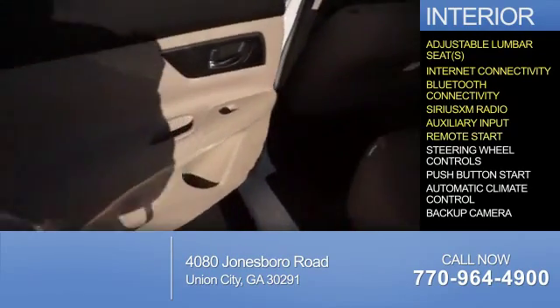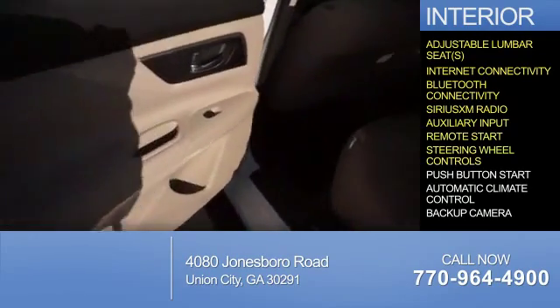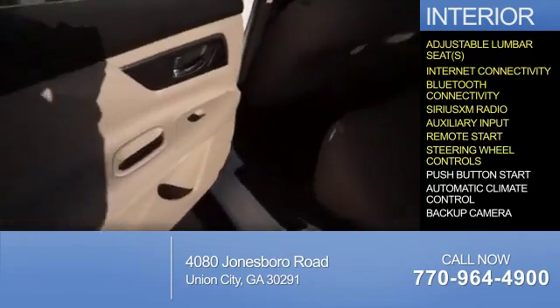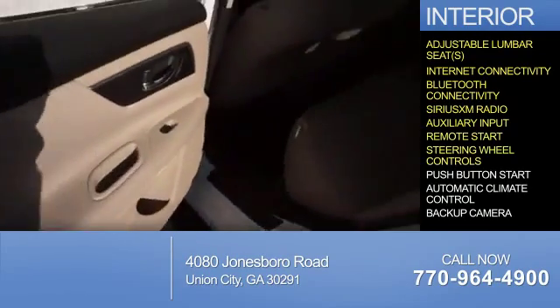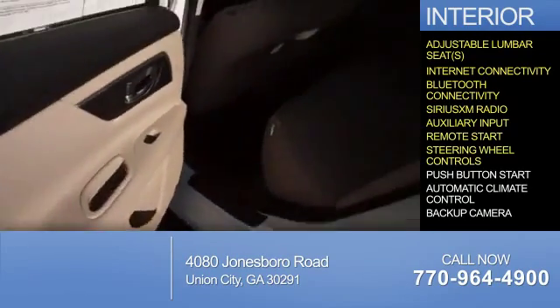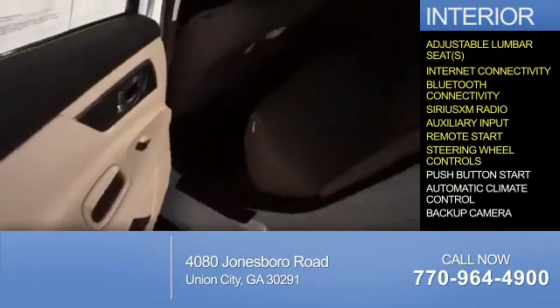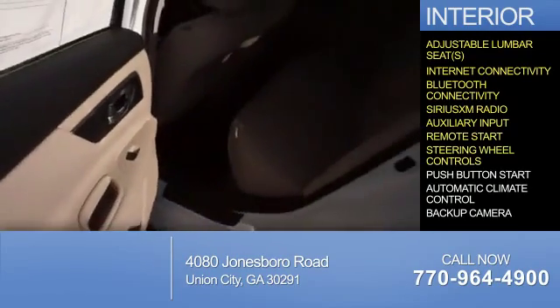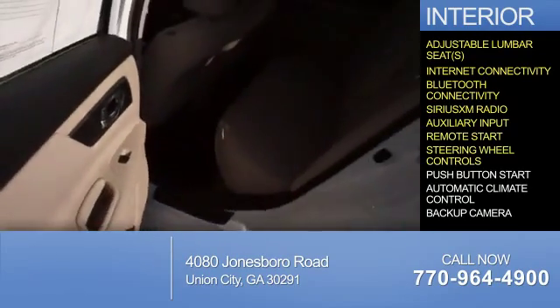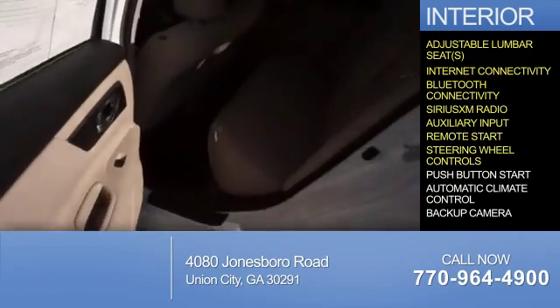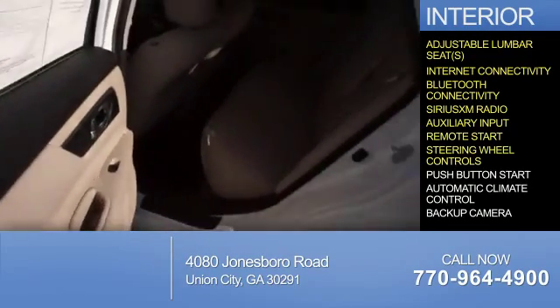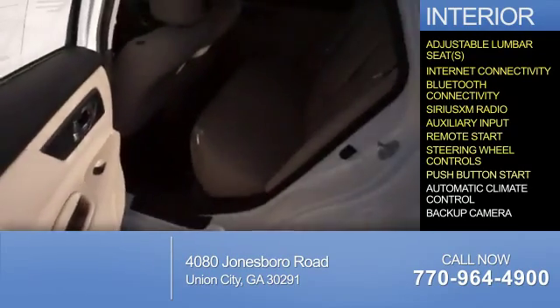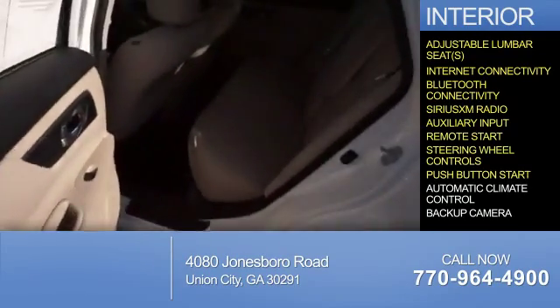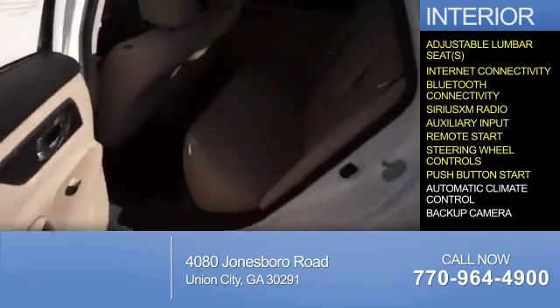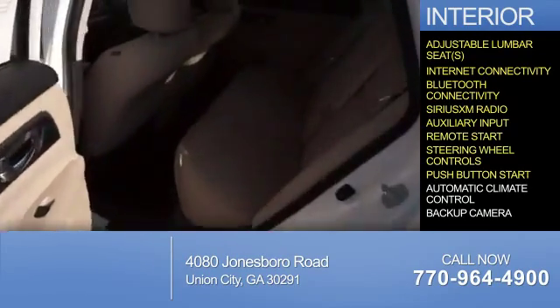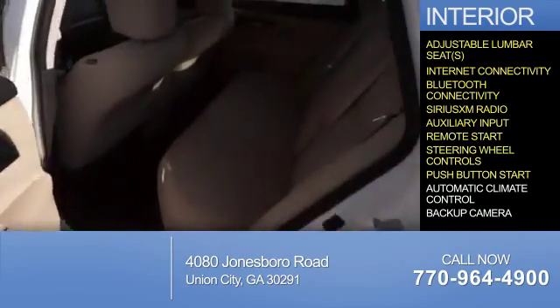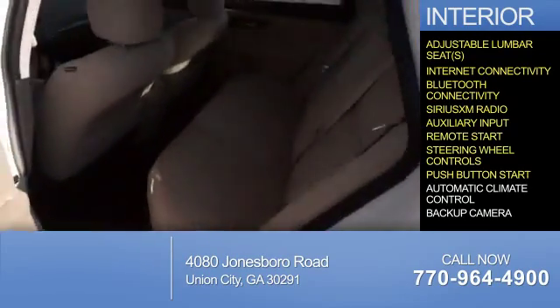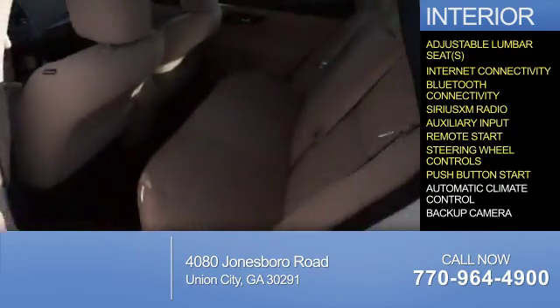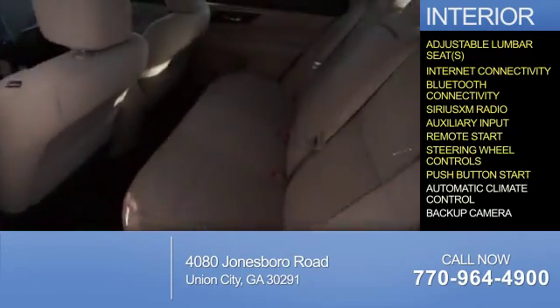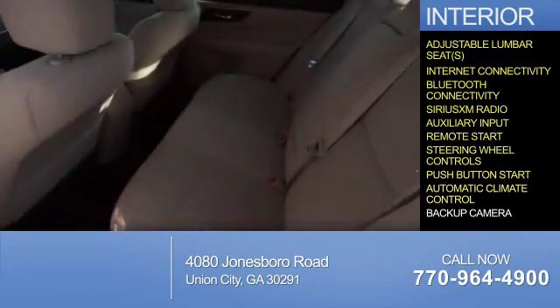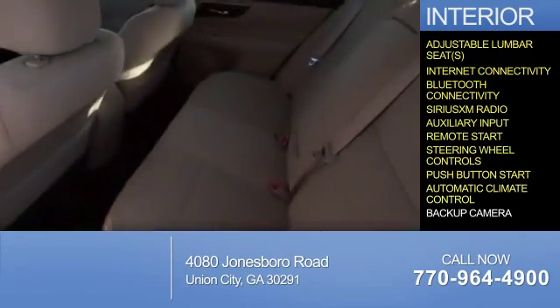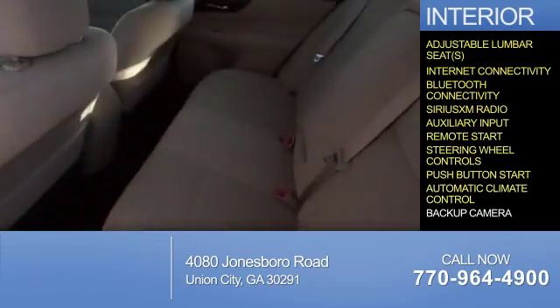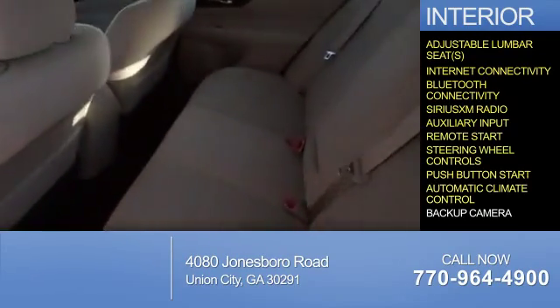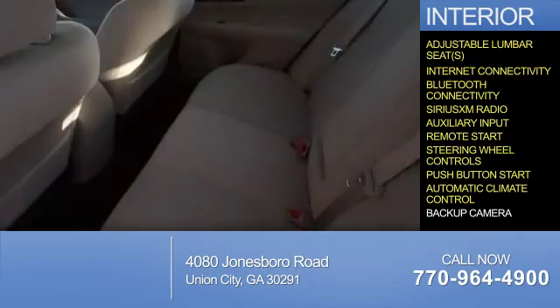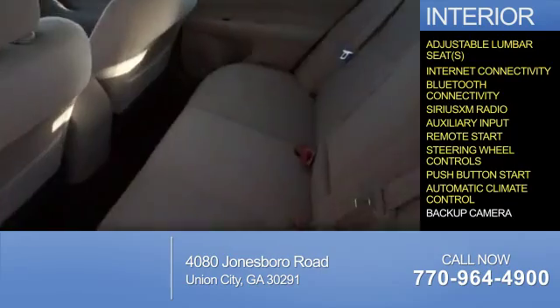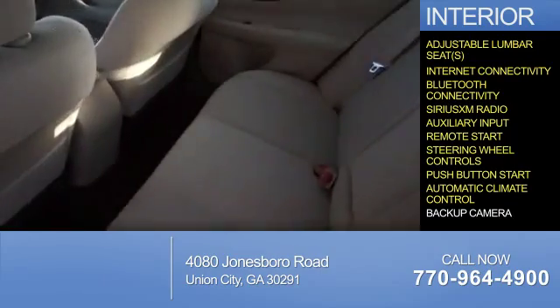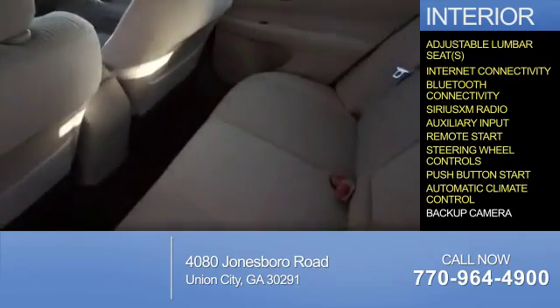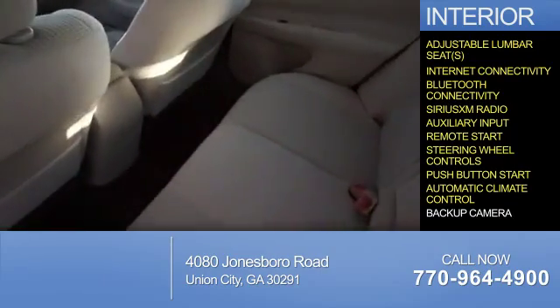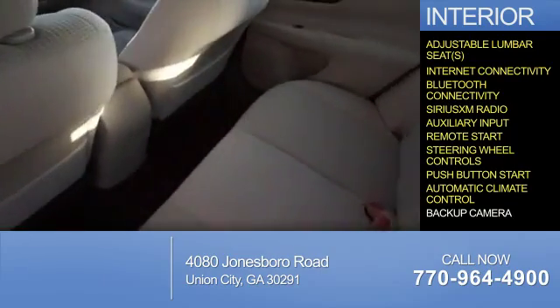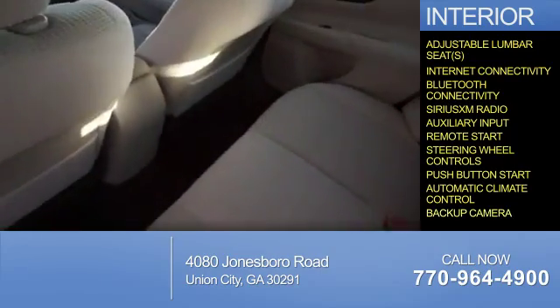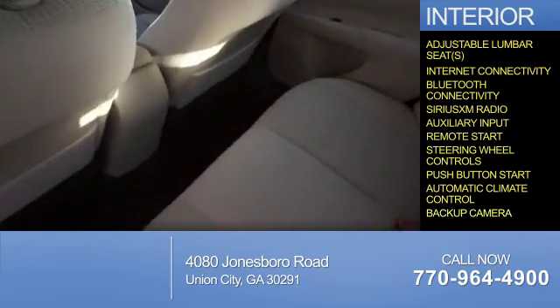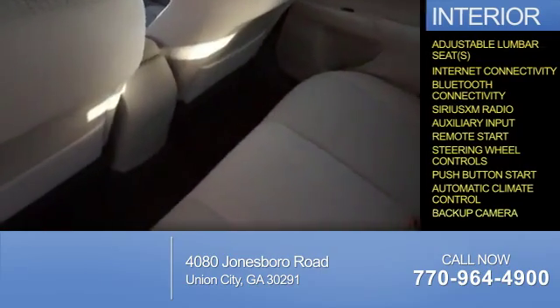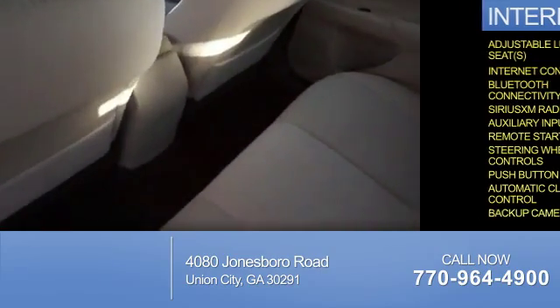Remote start, steering wheel controls, push-button start, automatic climate control, and a backup camera.